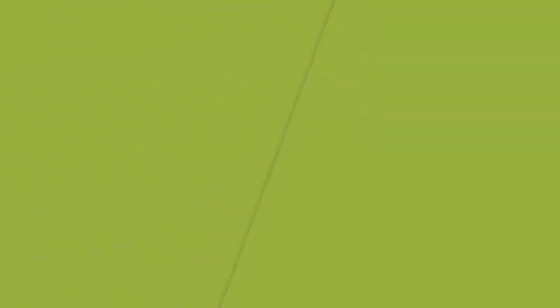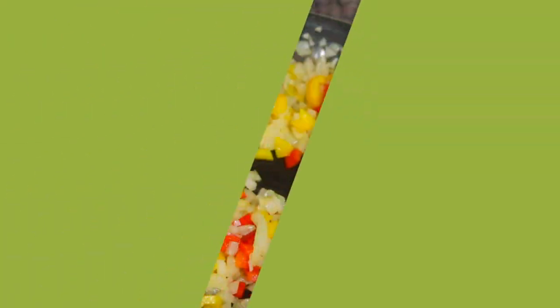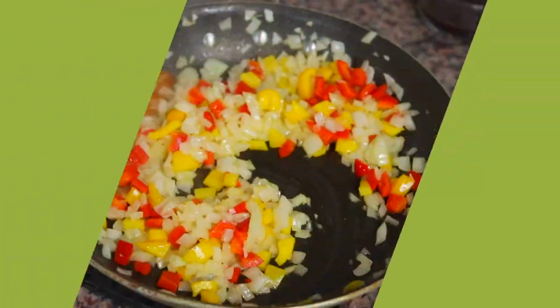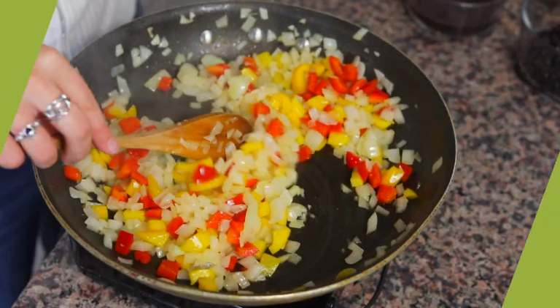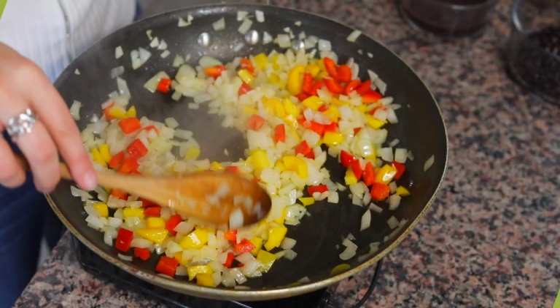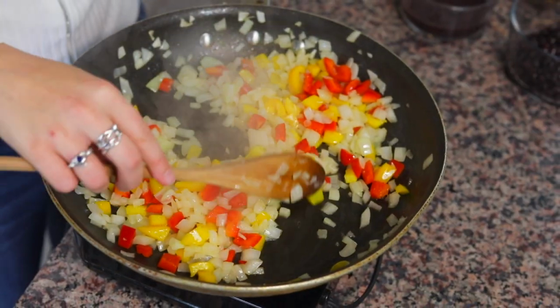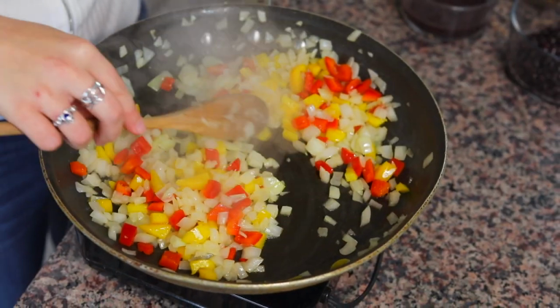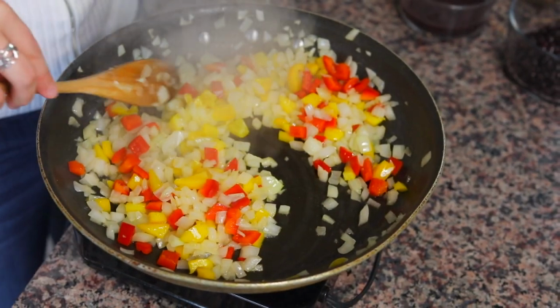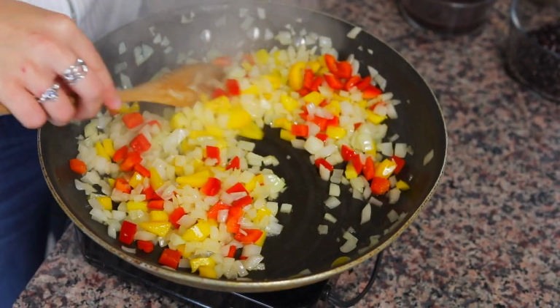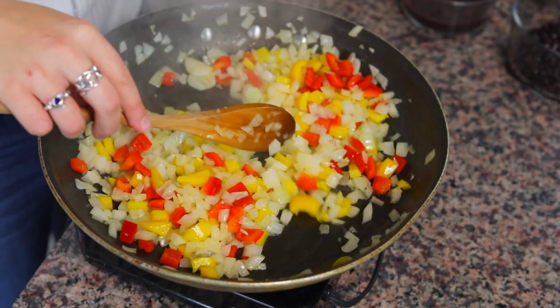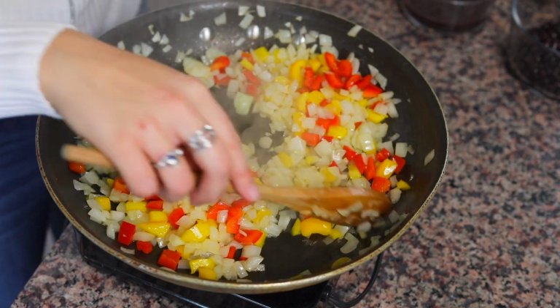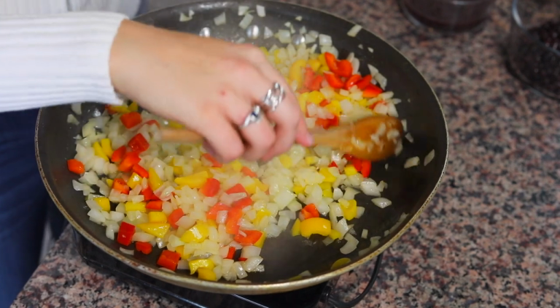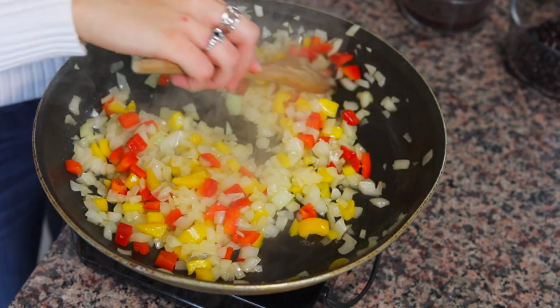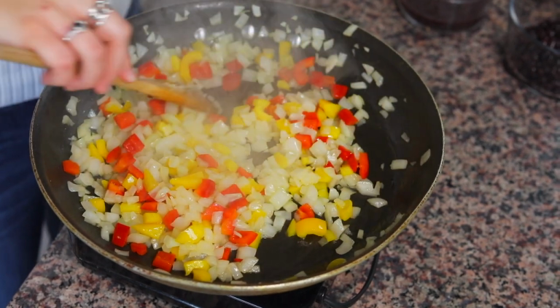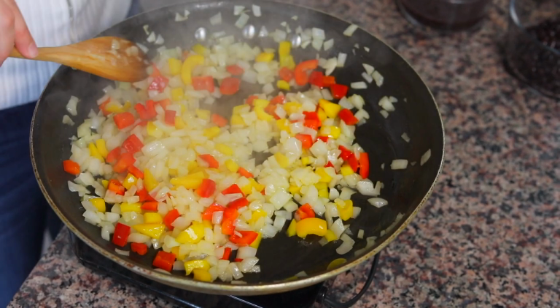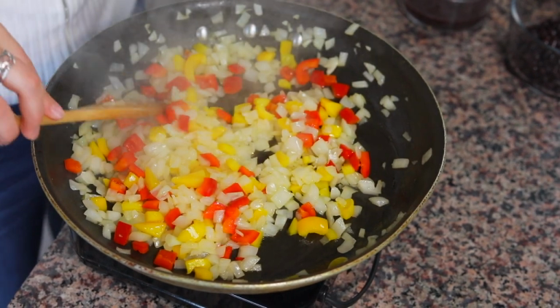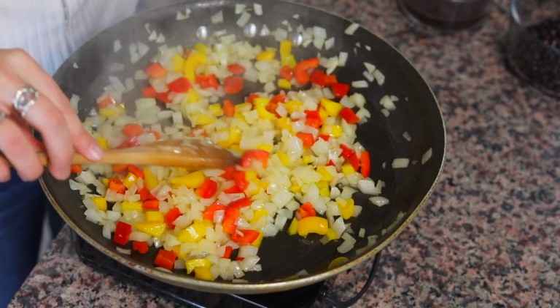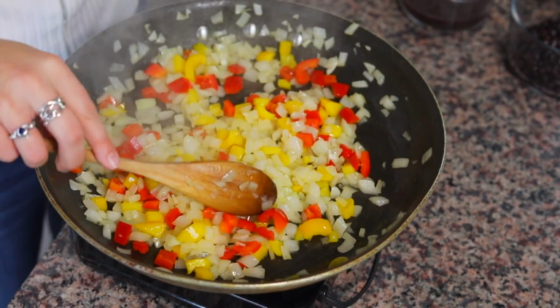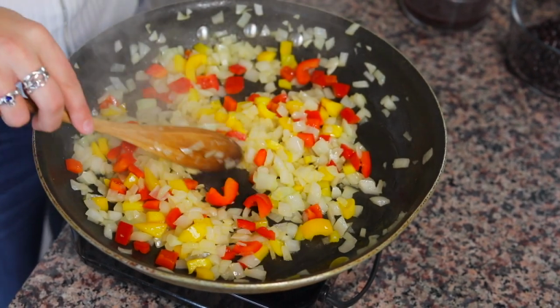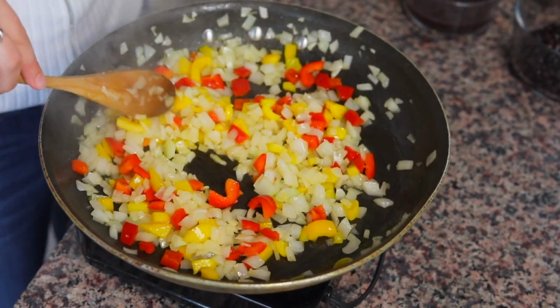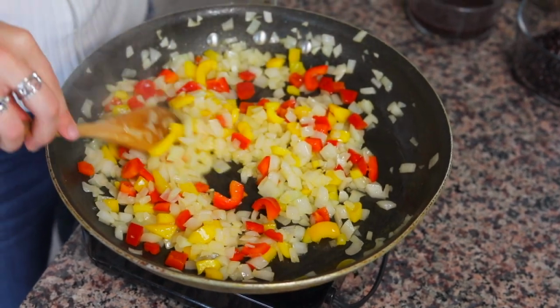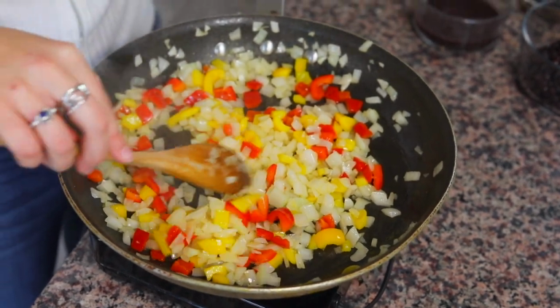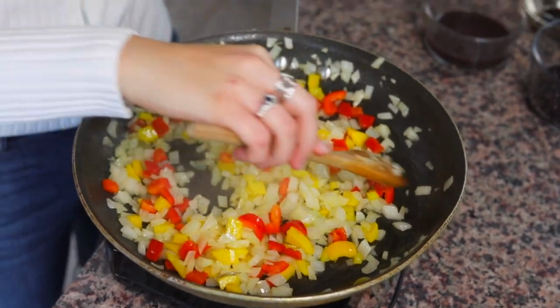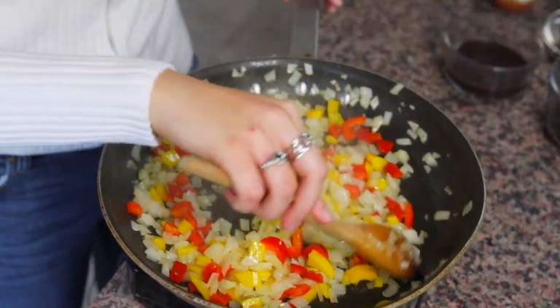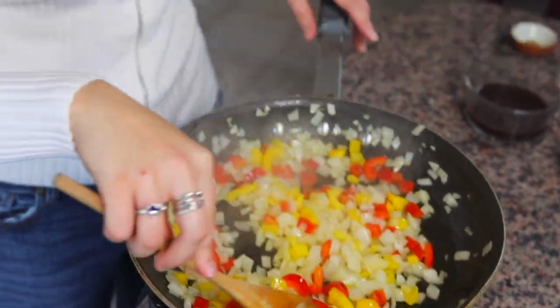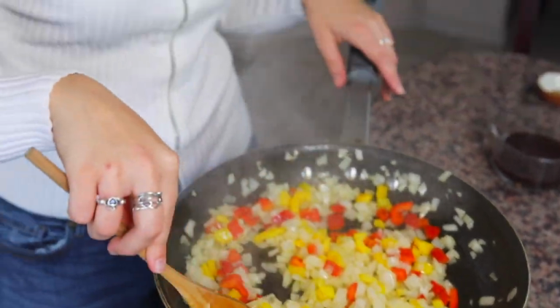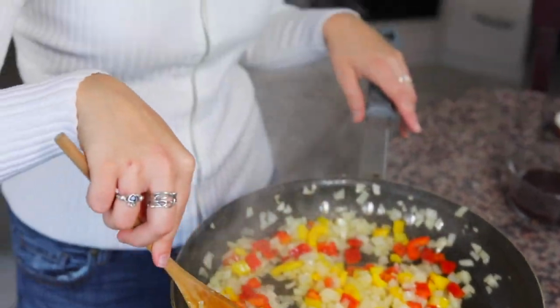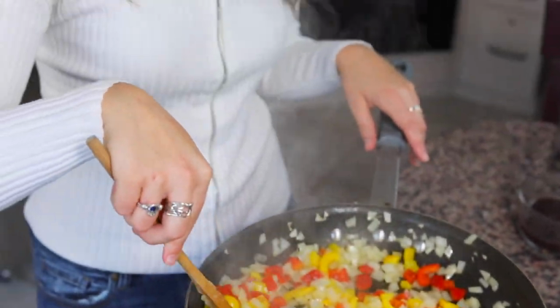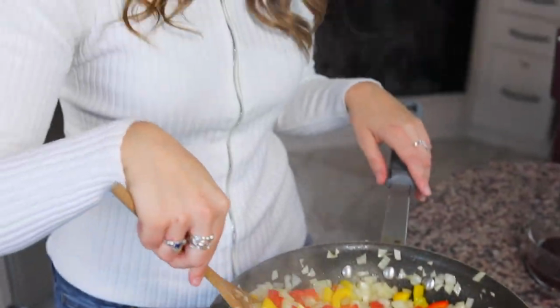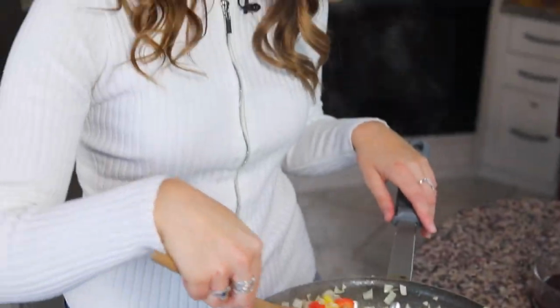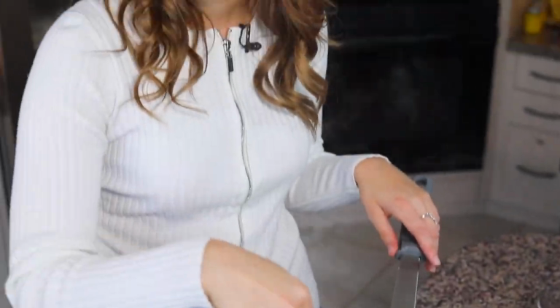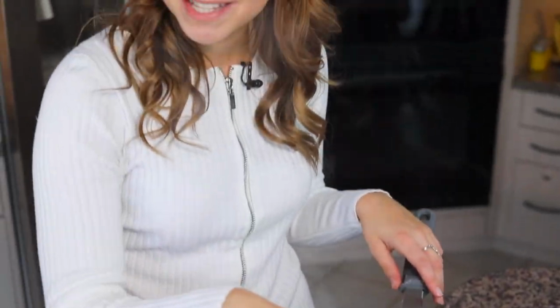You can see that the onions here have started to turn translucent — they're pretty cooked through — so now it's time to add the beans.